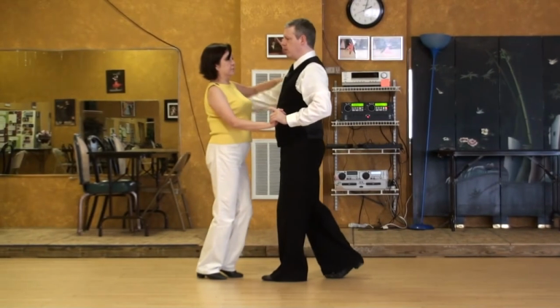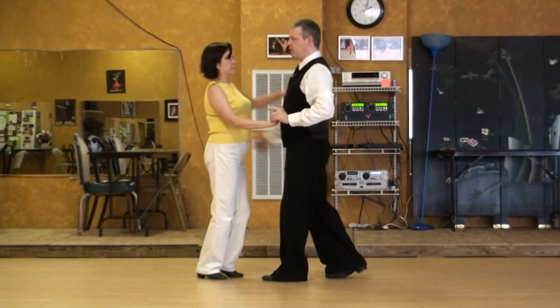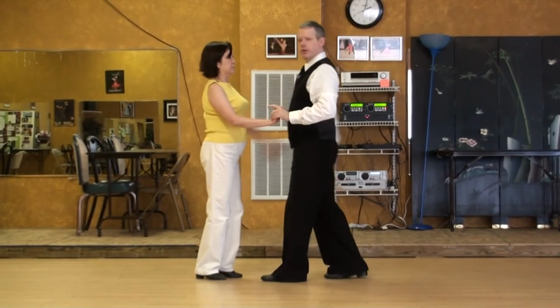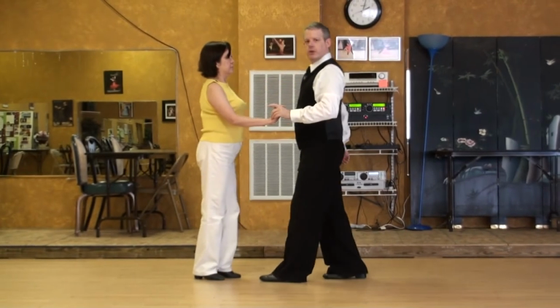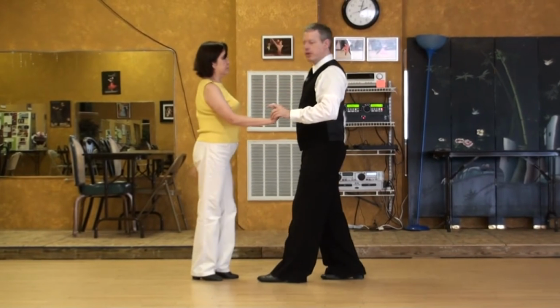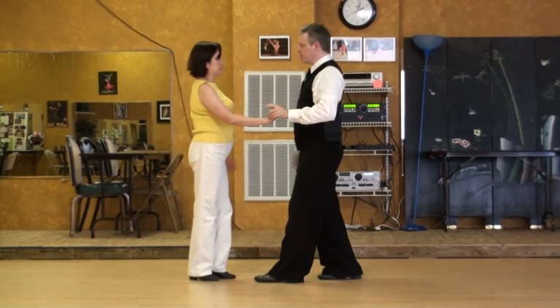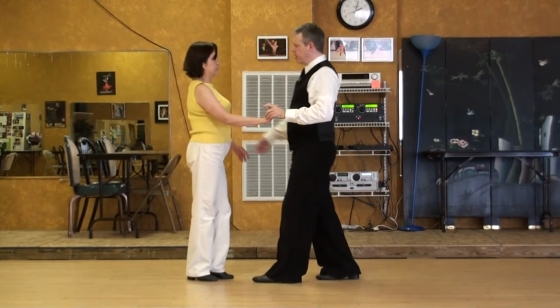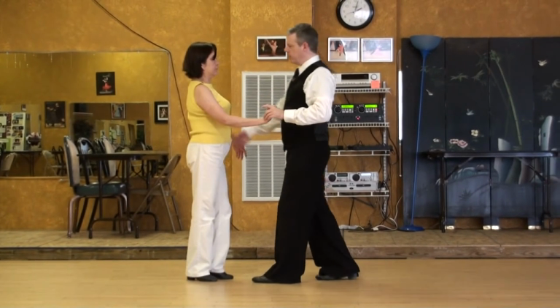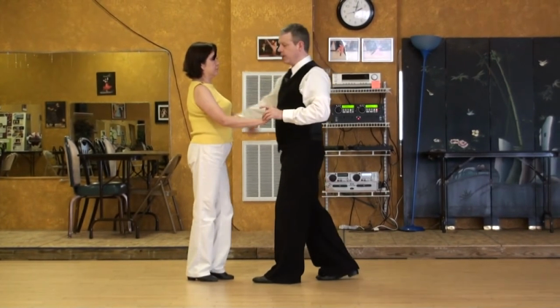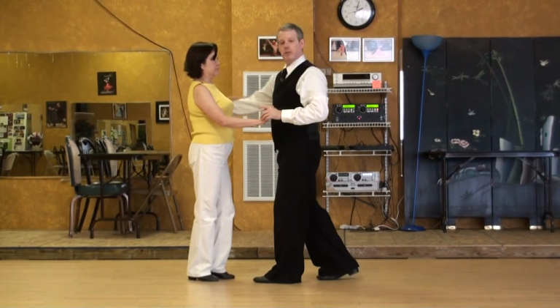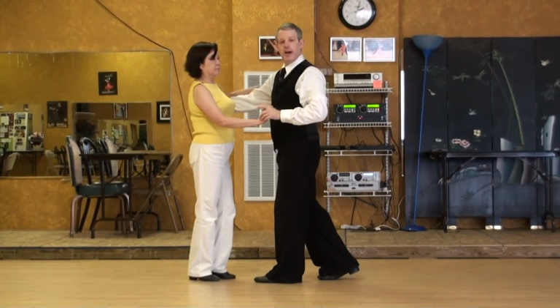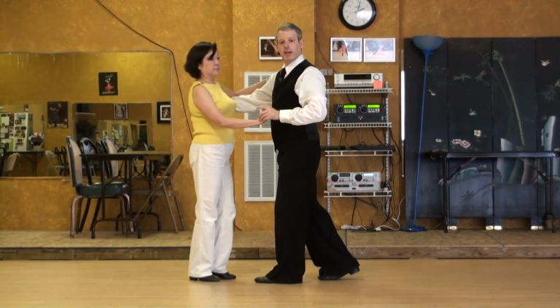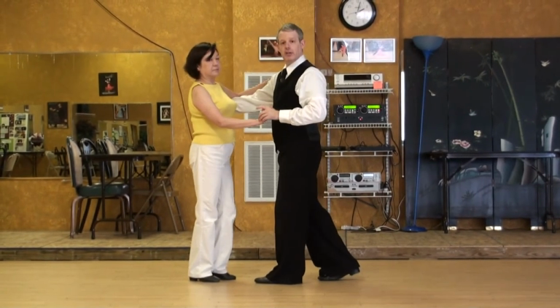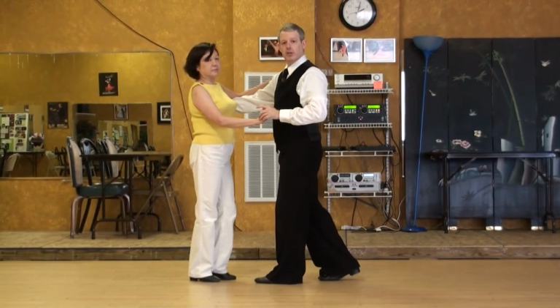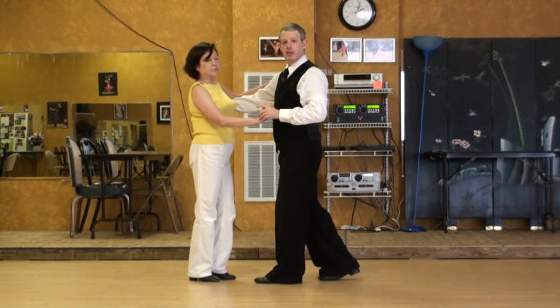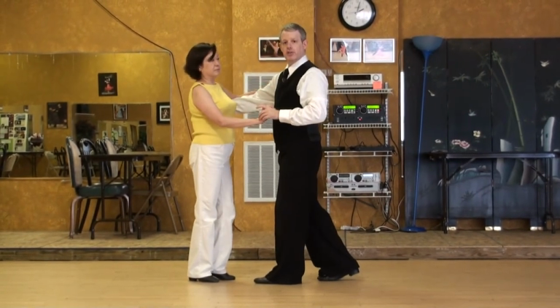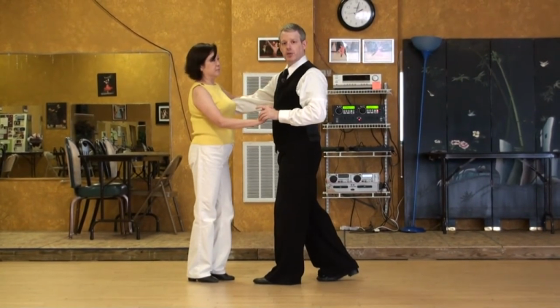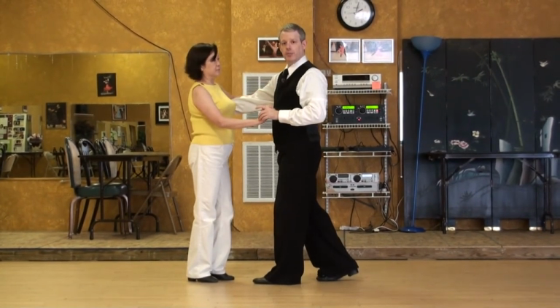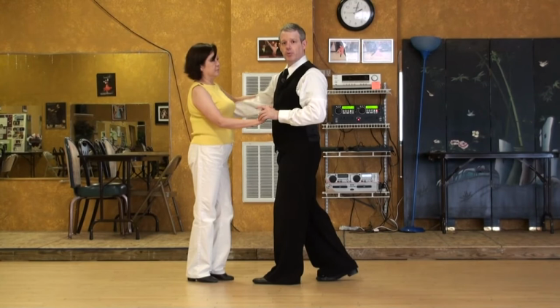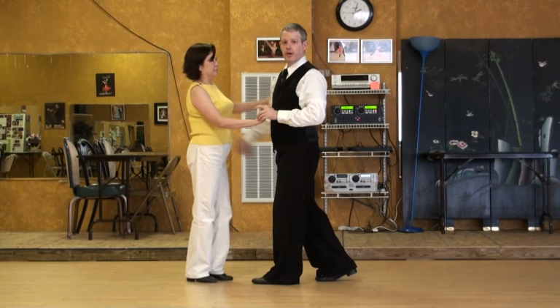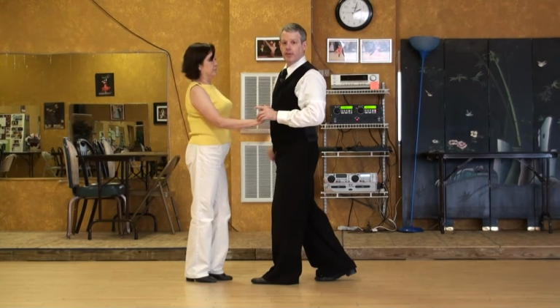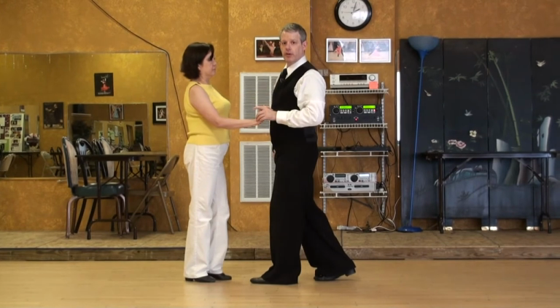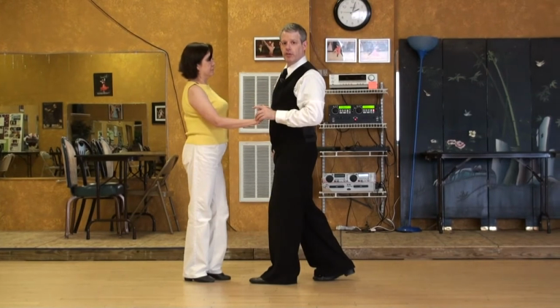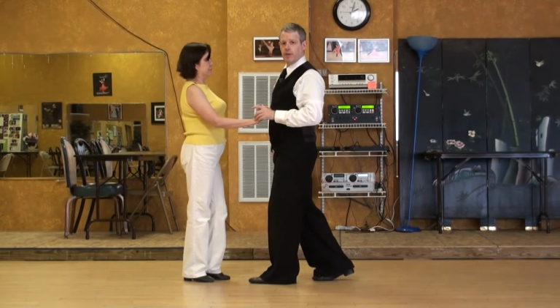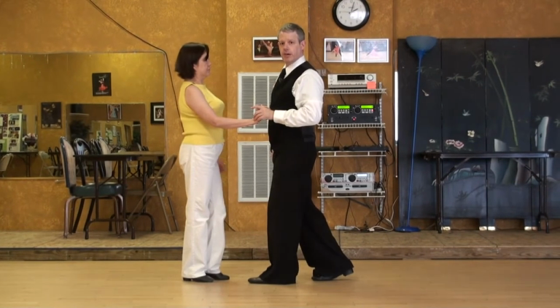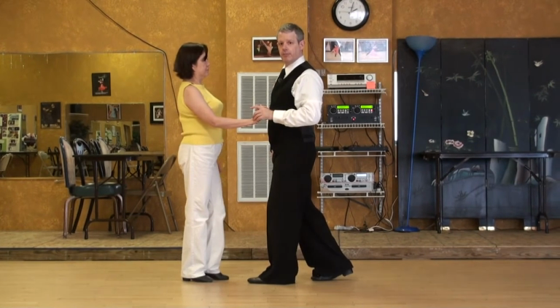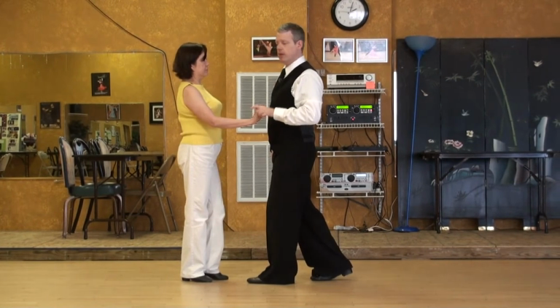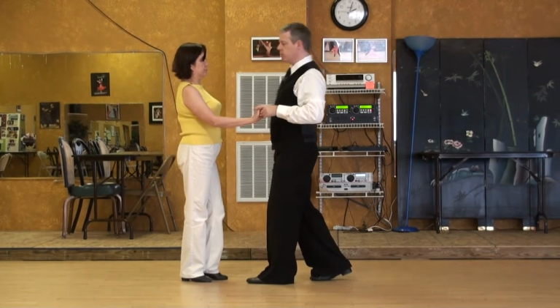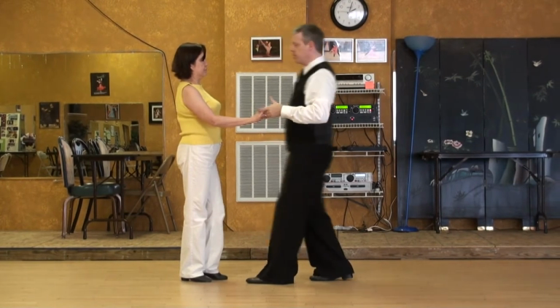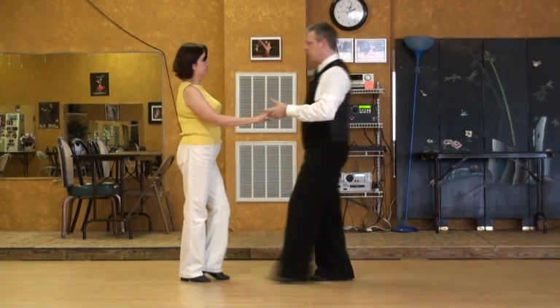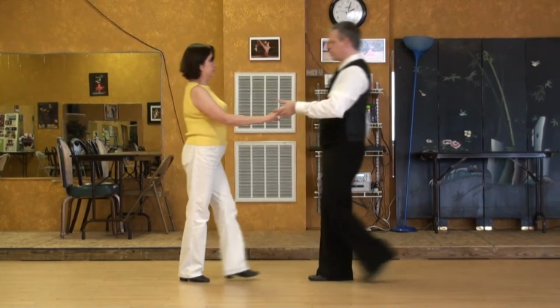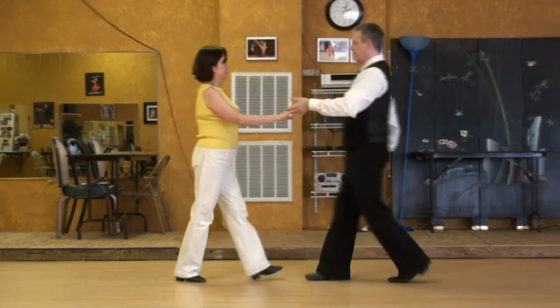No big hurry to get your hand on the lady's back, guys. You can dance for a little bit without the hand on the back. We'll do that one more time.